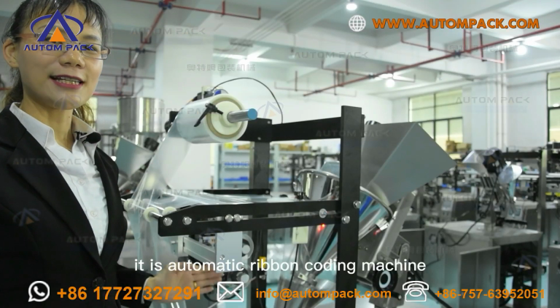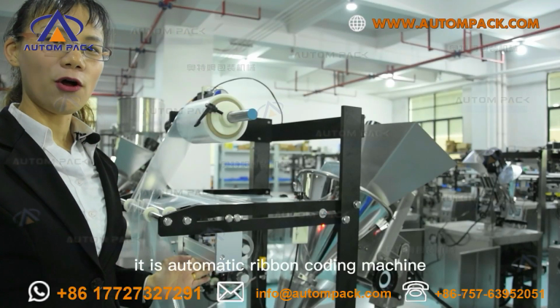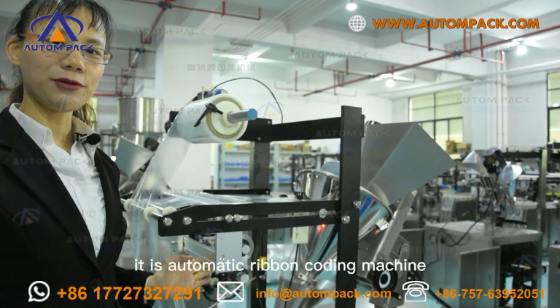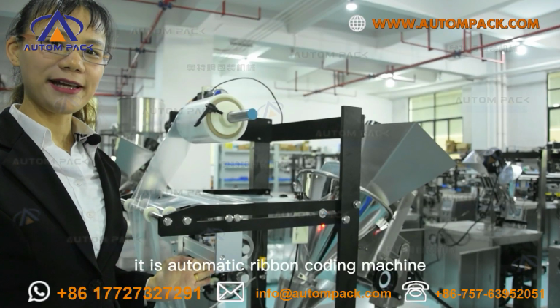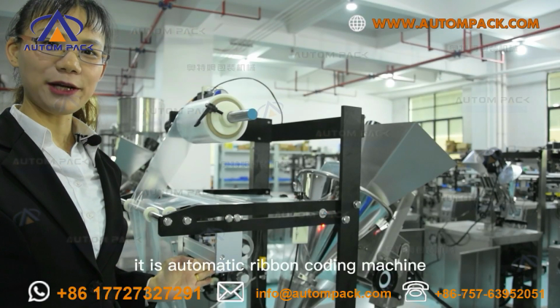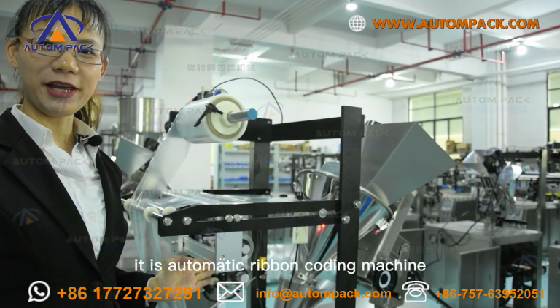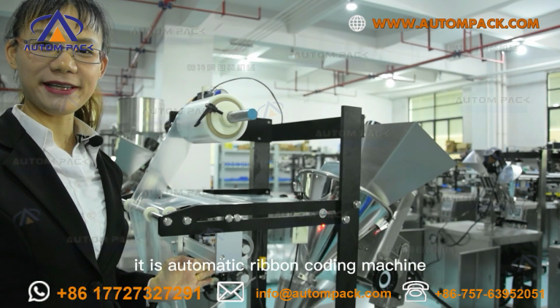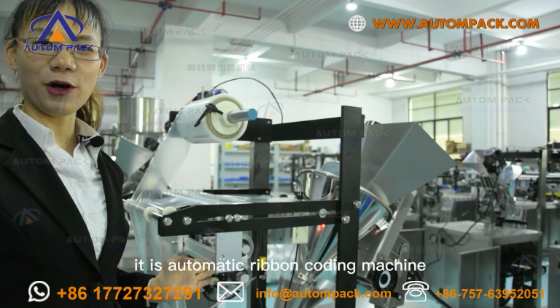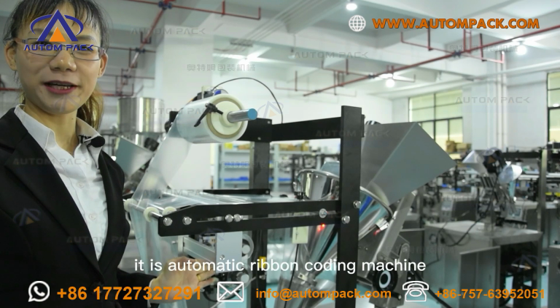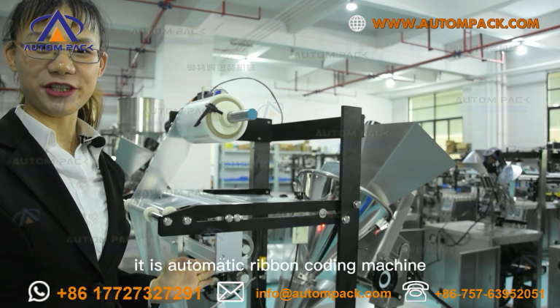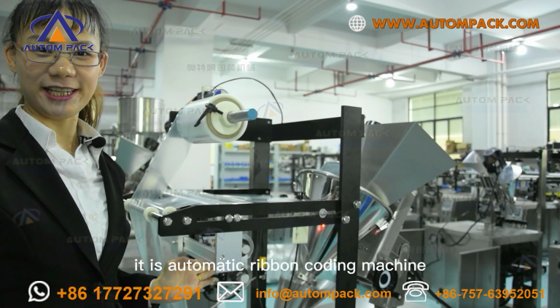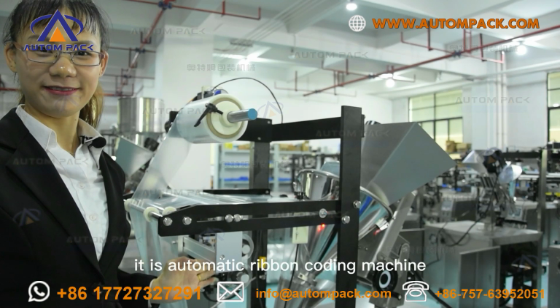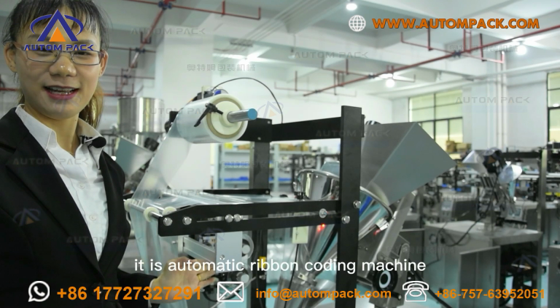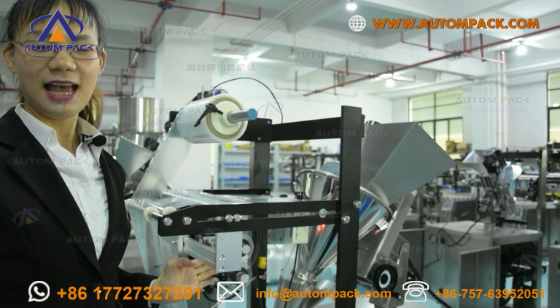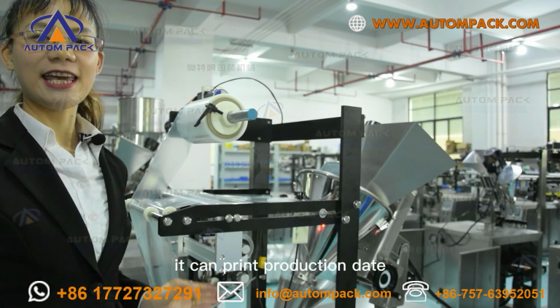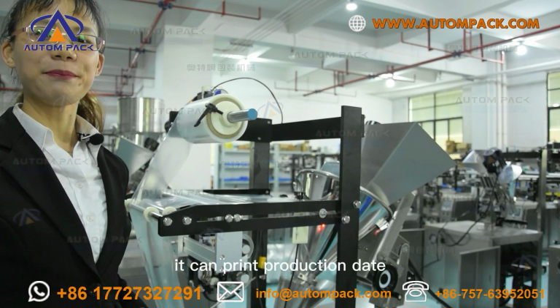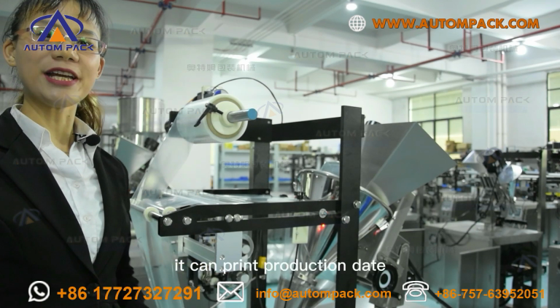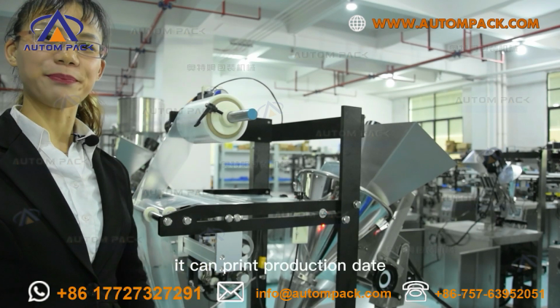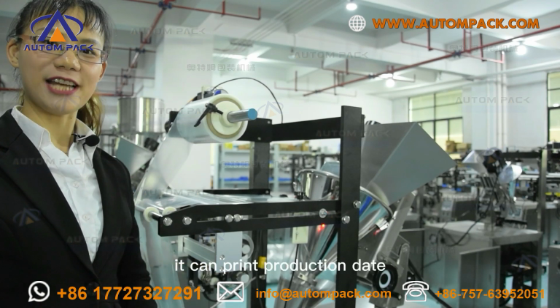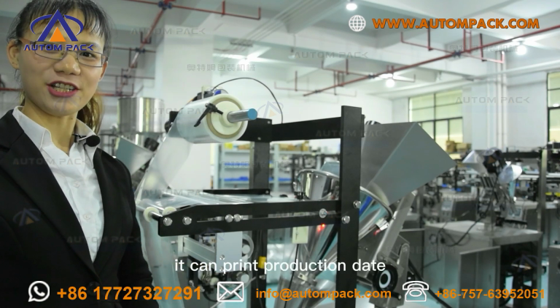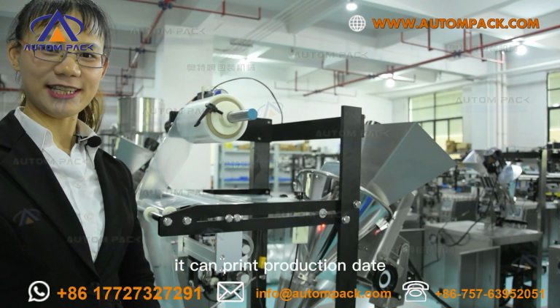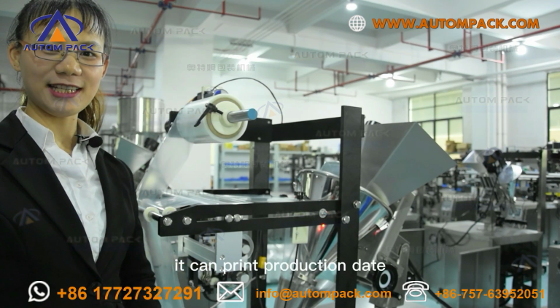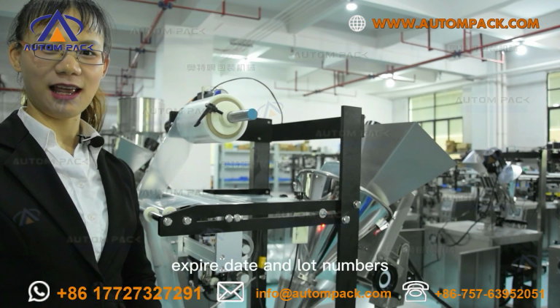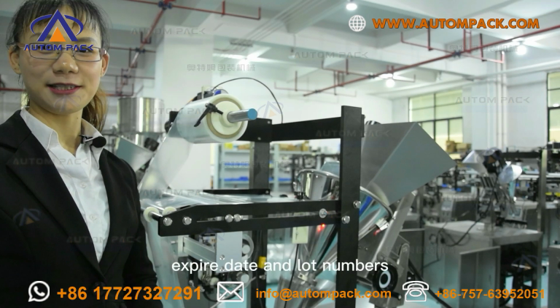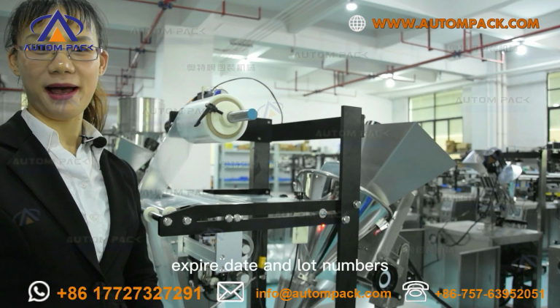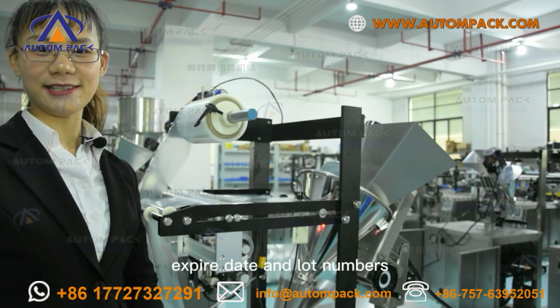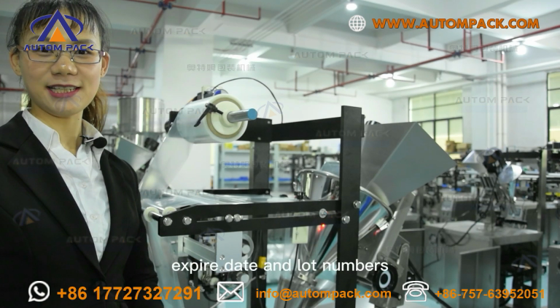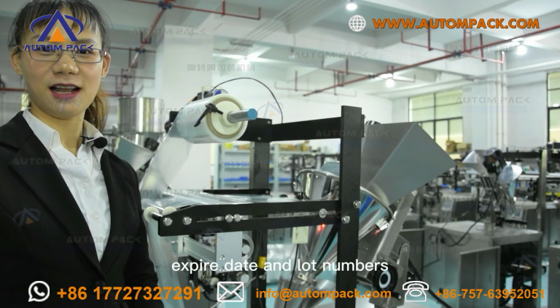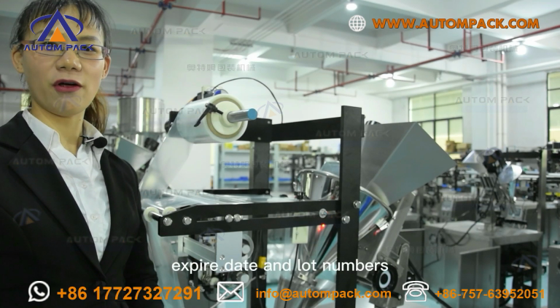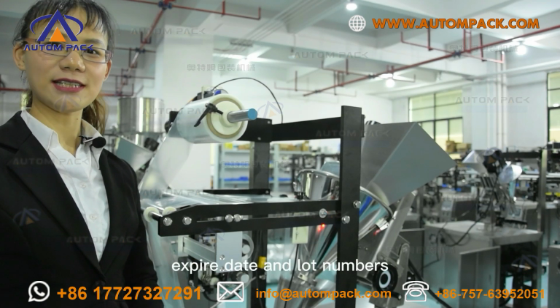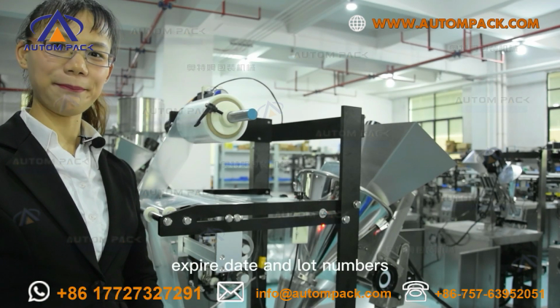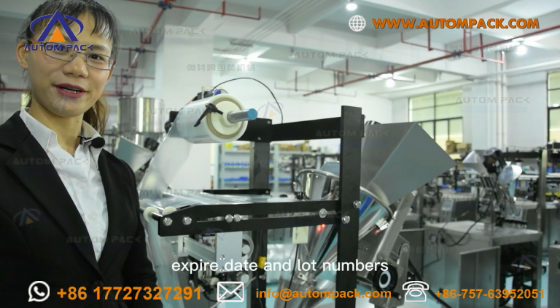This is an automatic ribbon coding machine. It can print production date, expiration date, and lot numbers.